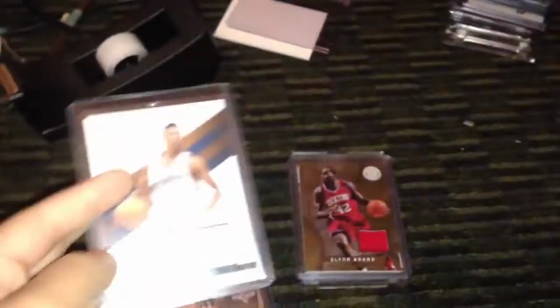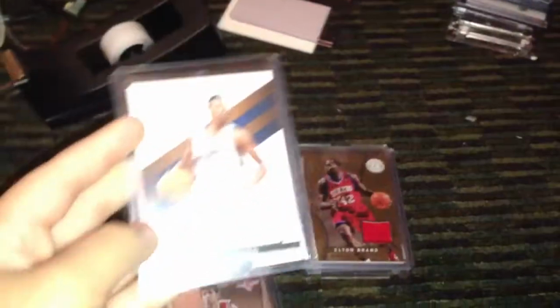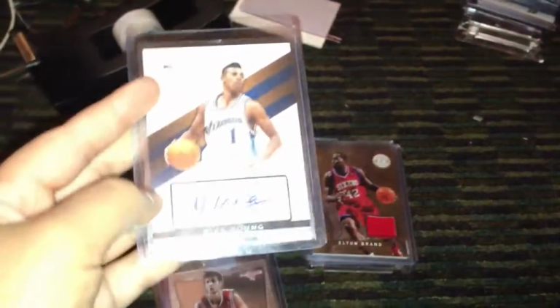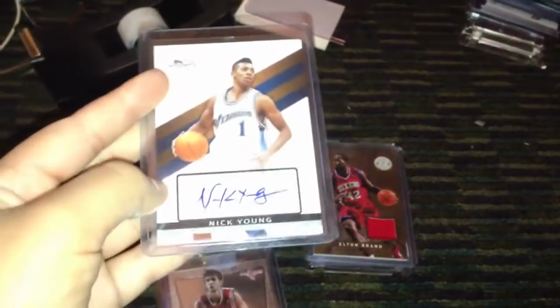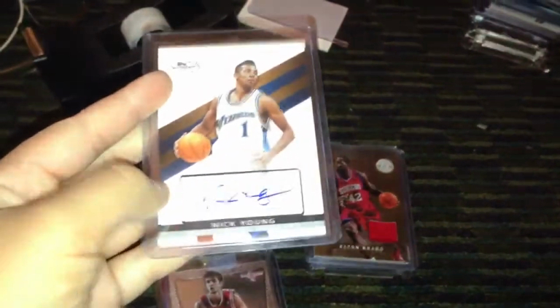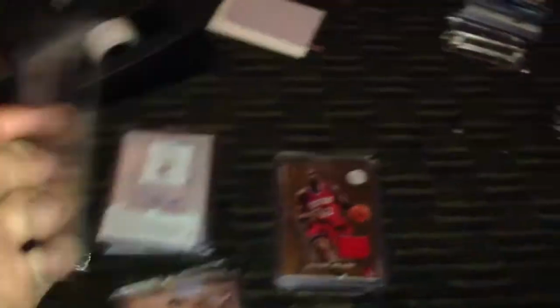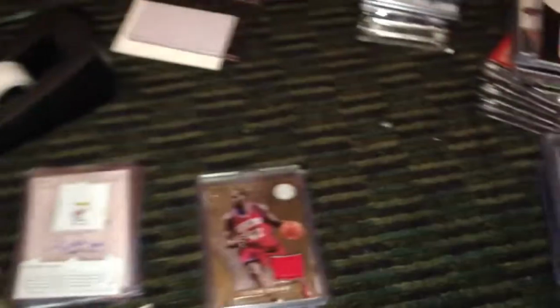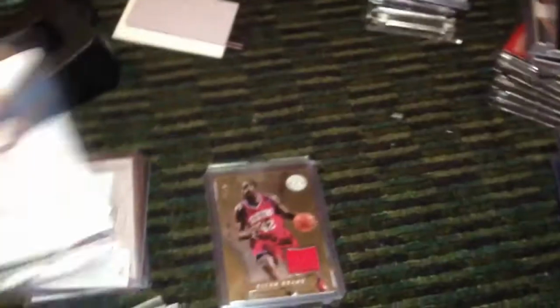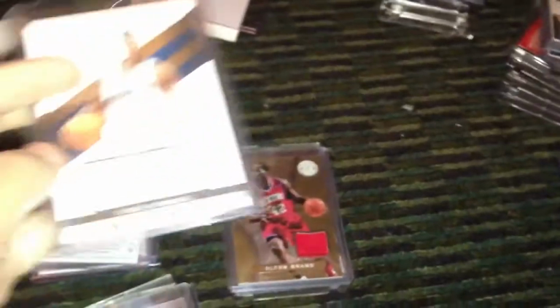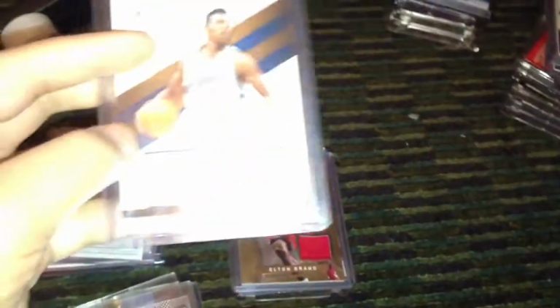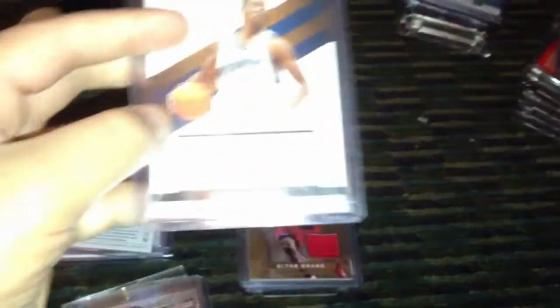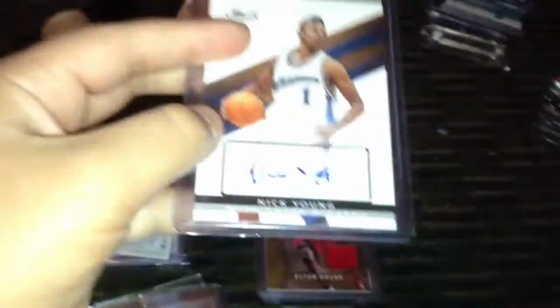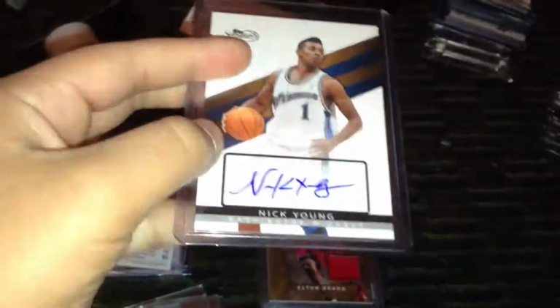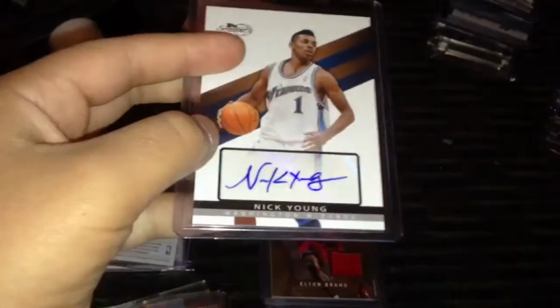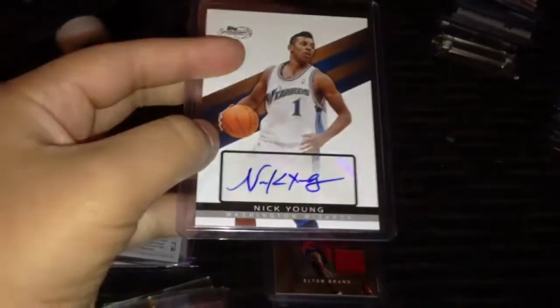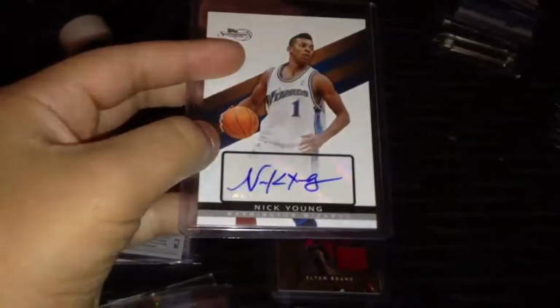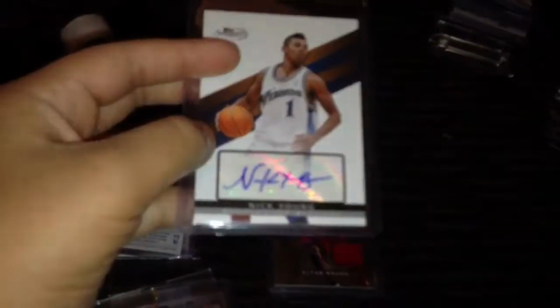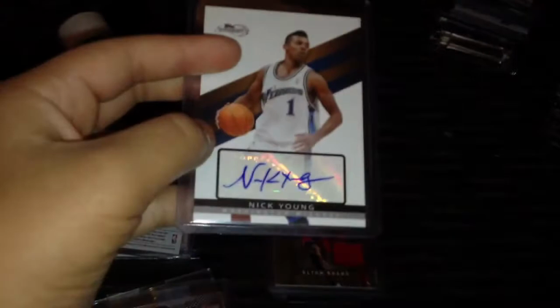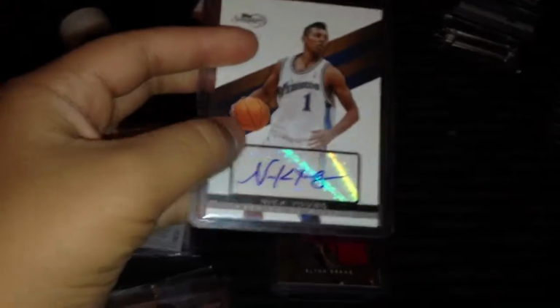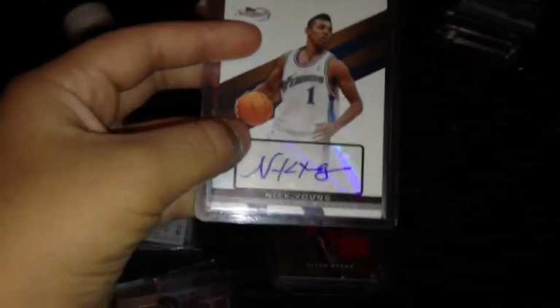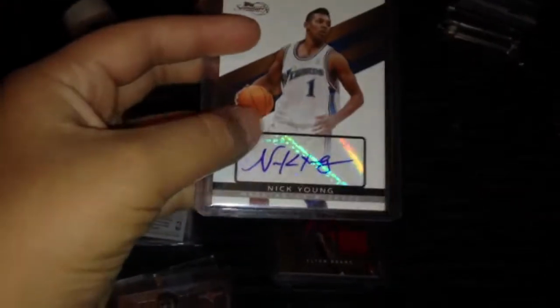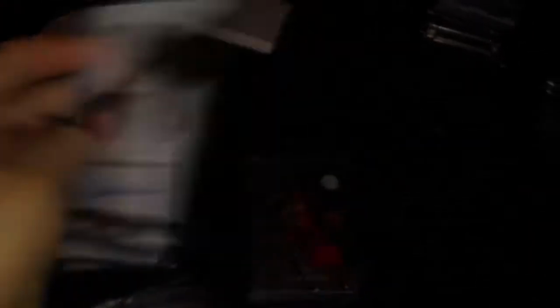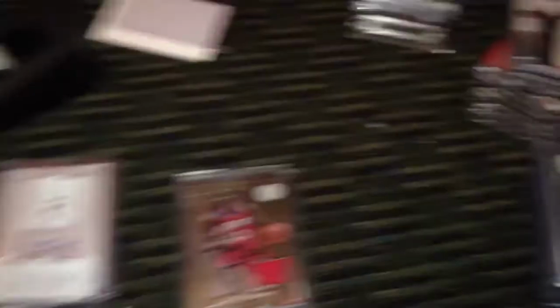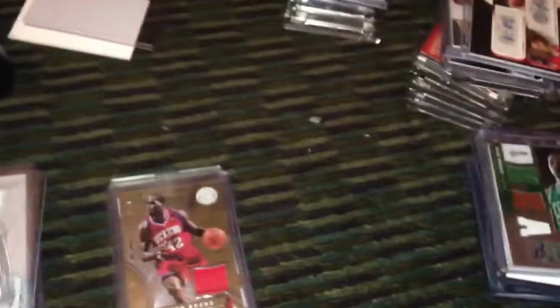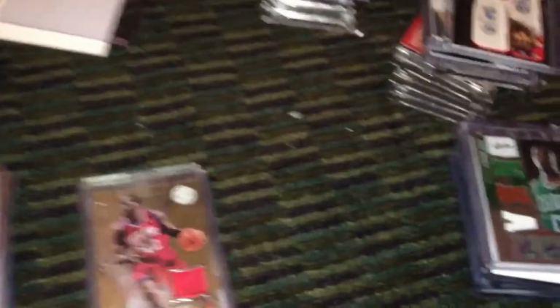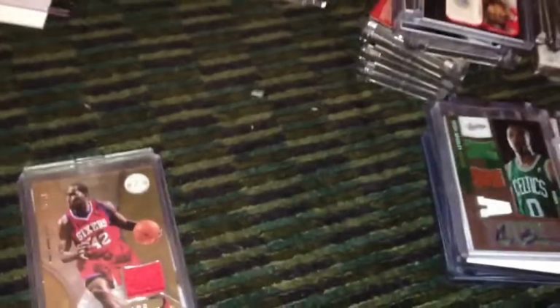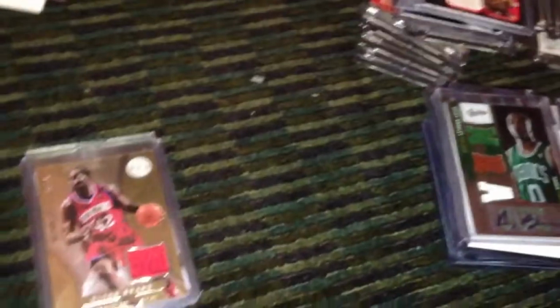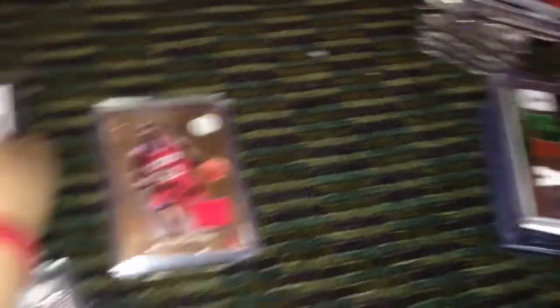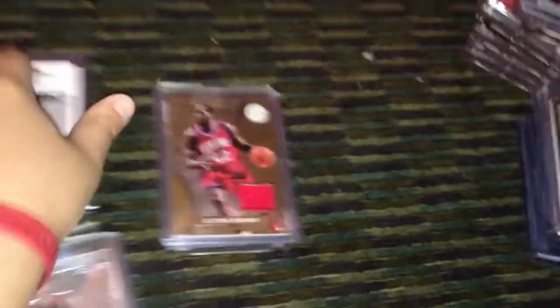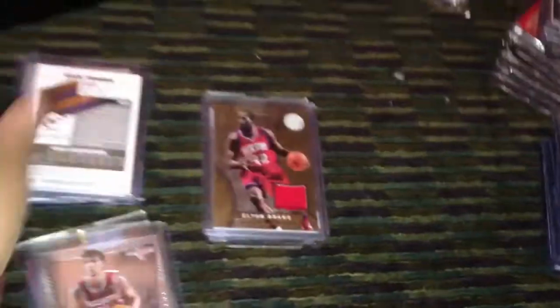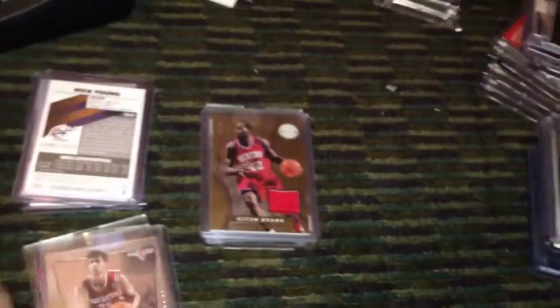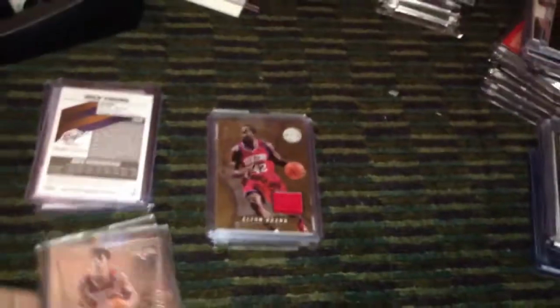Next card we got is a Nick Young autograph from Top Sig, numbered to a million. Really nice card. I think Kyle Castle threw this in as an extra, so thanks a lot Kyle — really appreciate it. One of the best YouTubers on here.